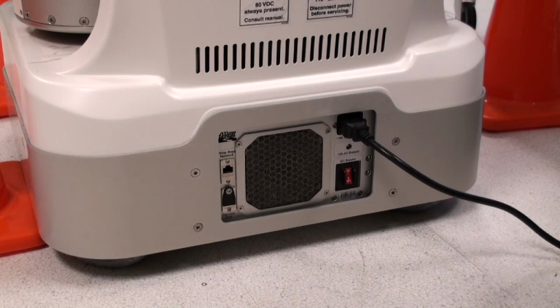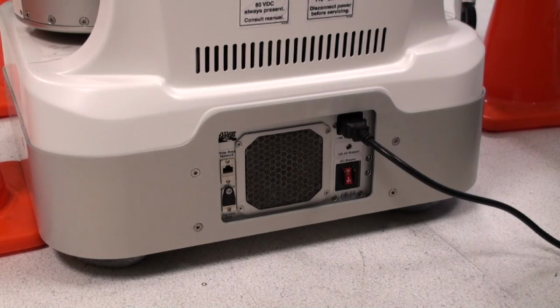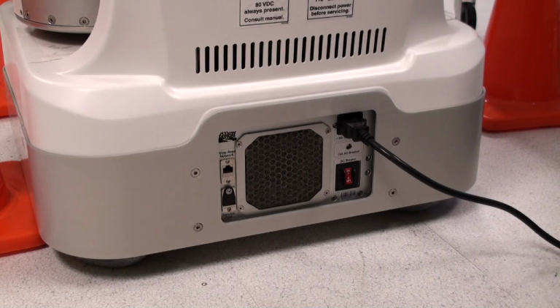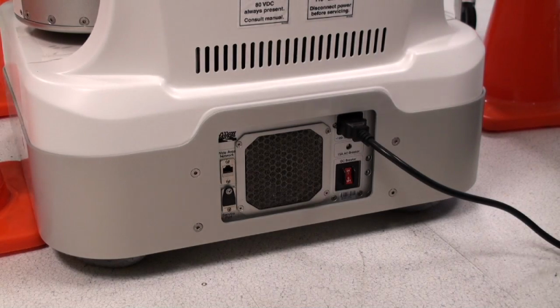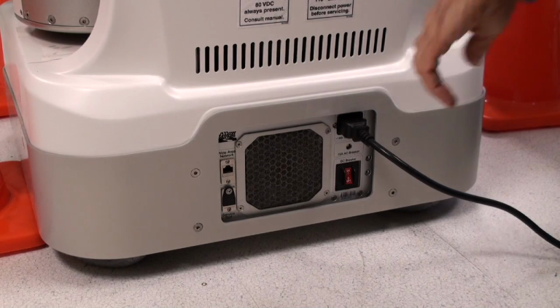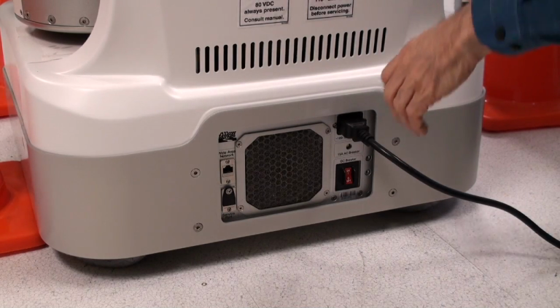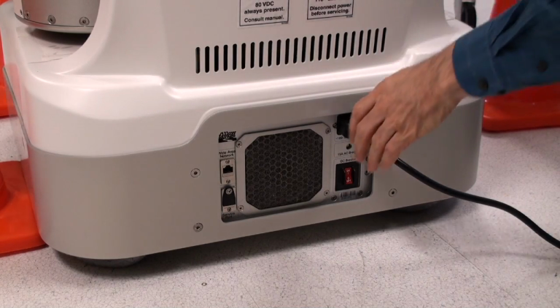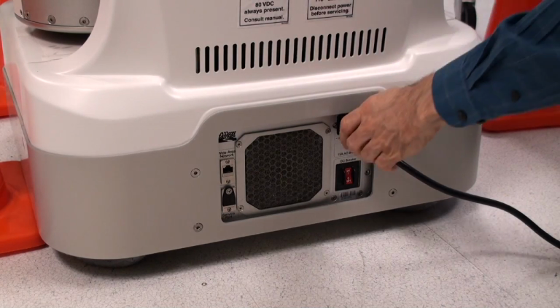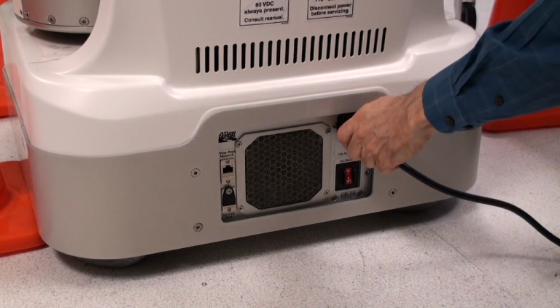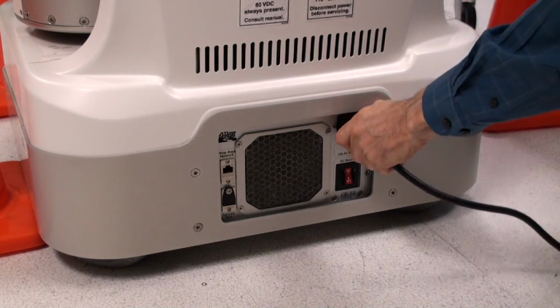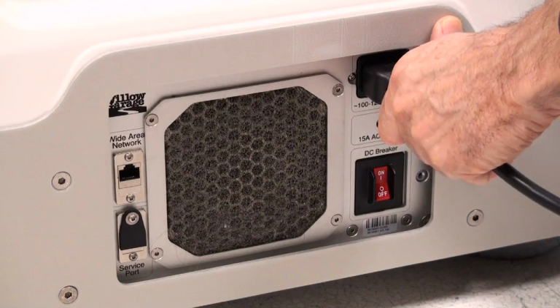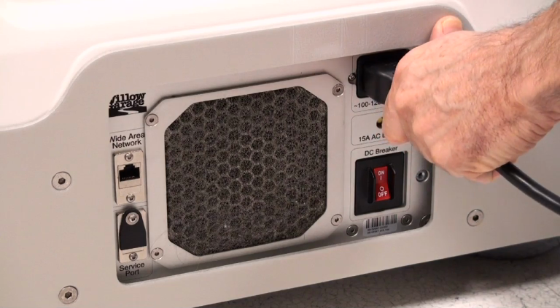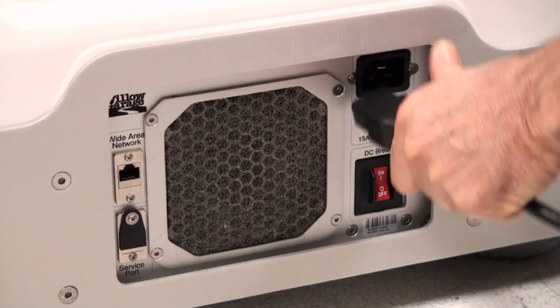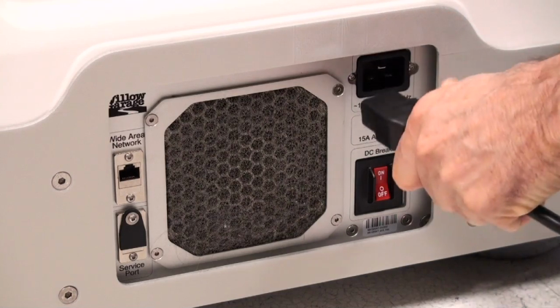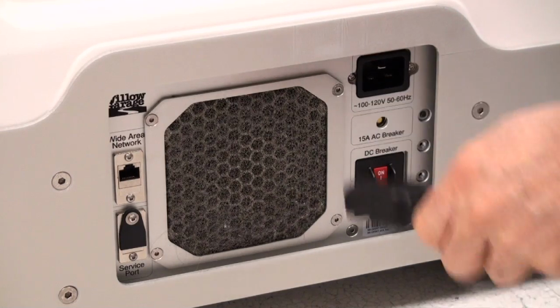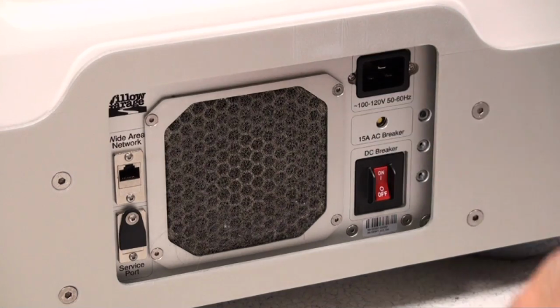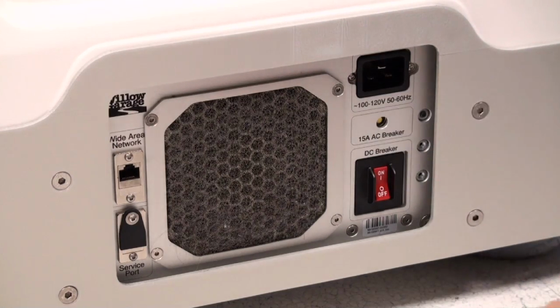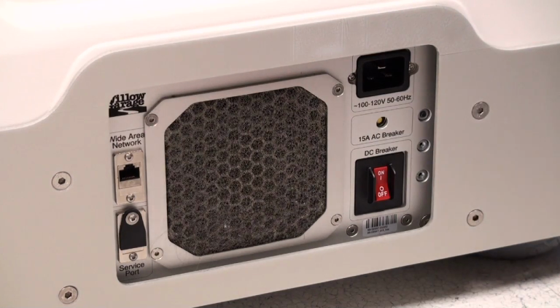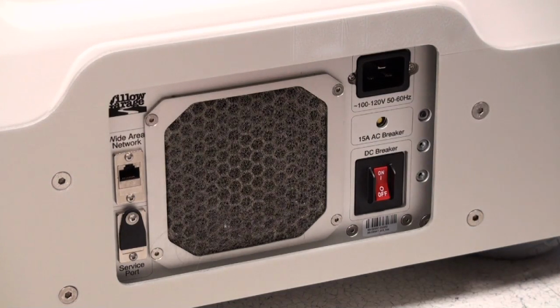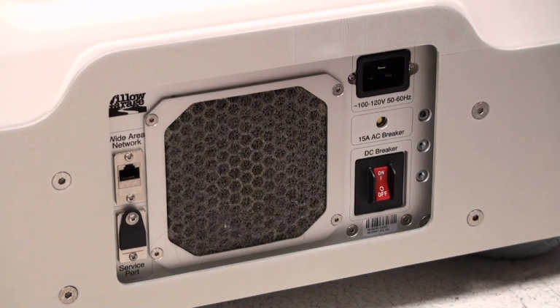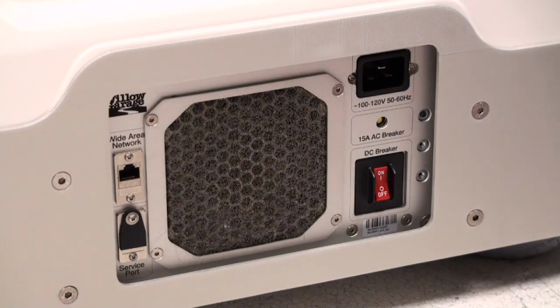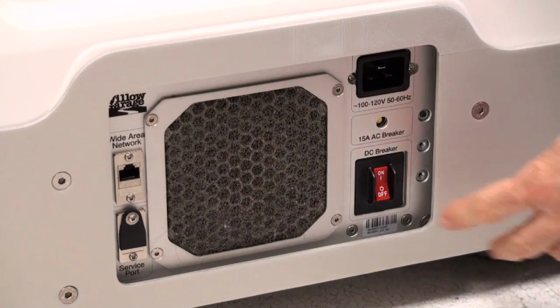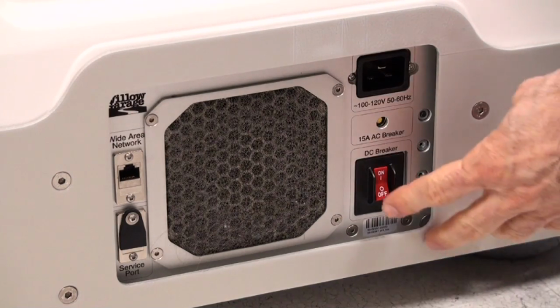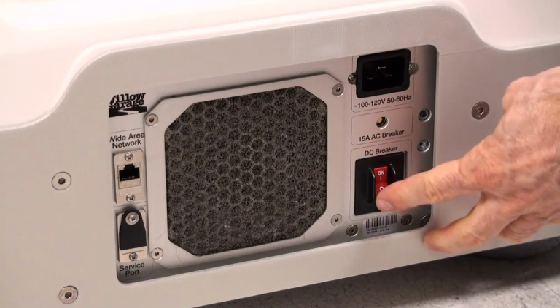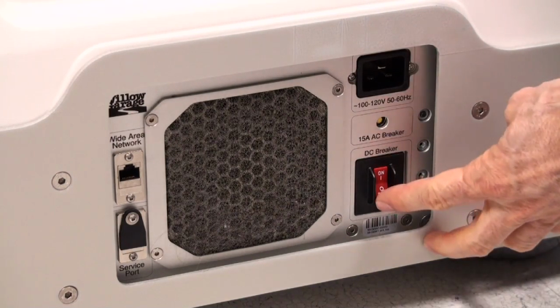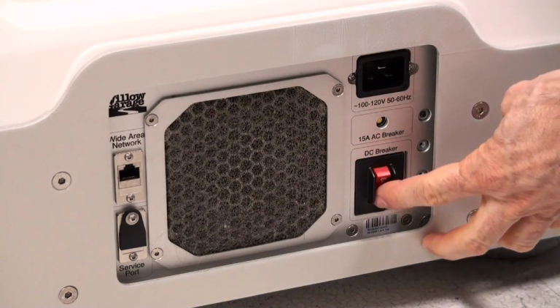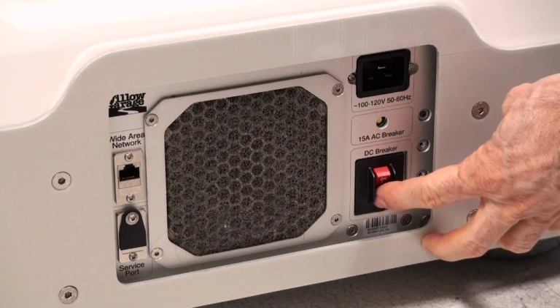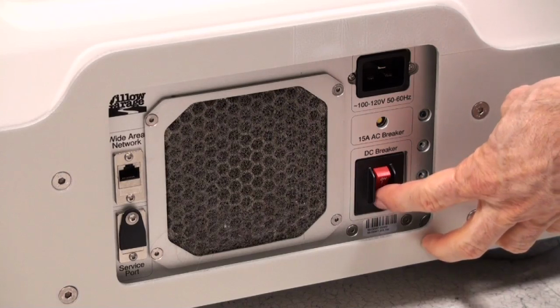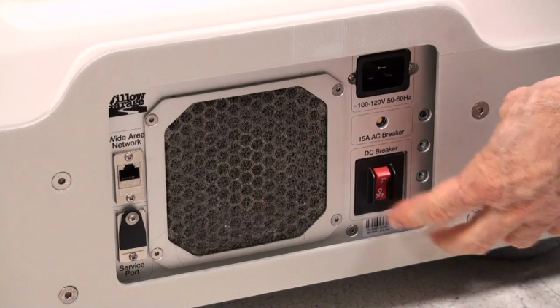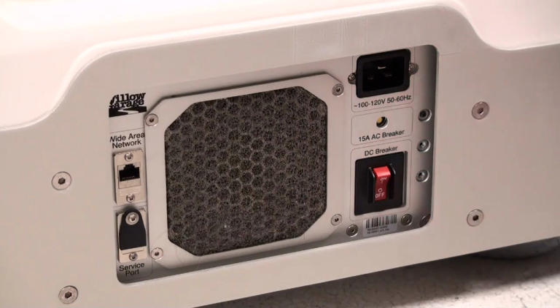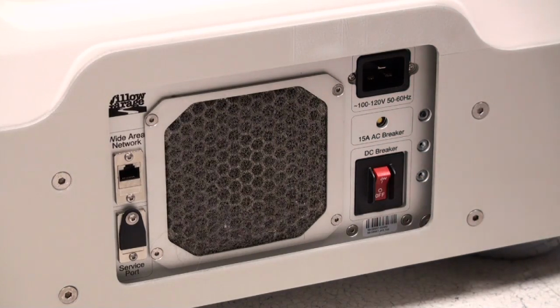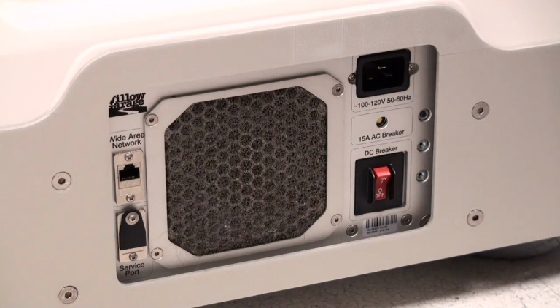Before servicing the robot, don't forget to disconnect the AC power and turn off the DC power as well.